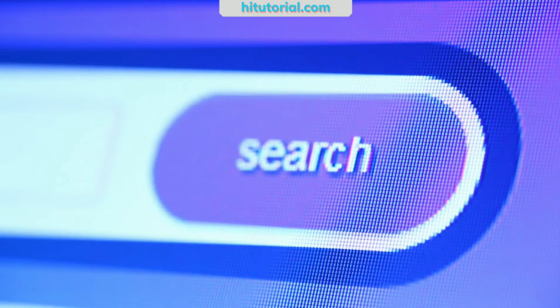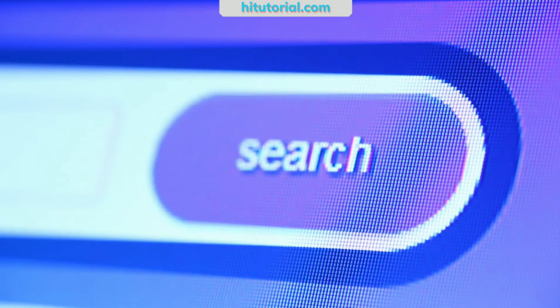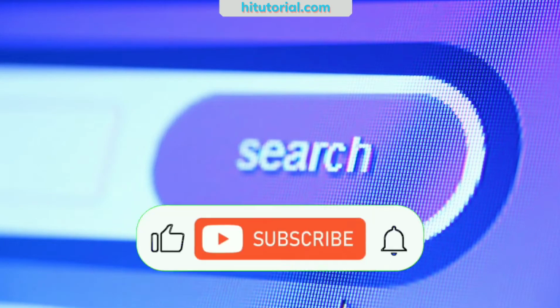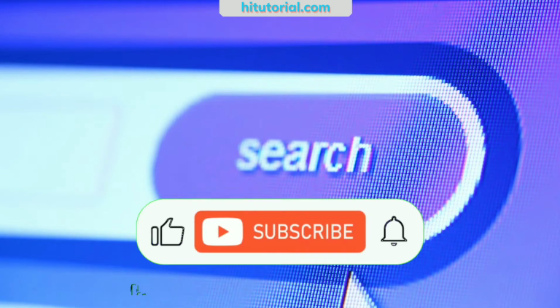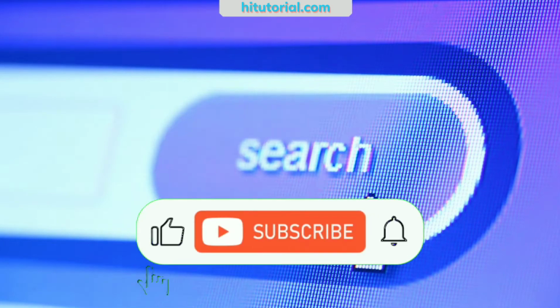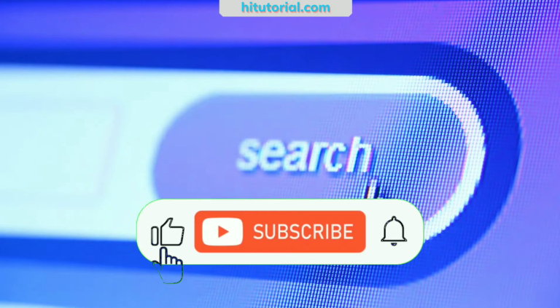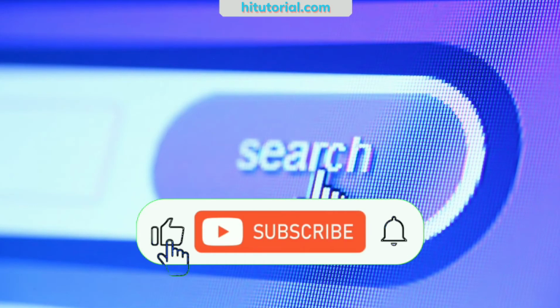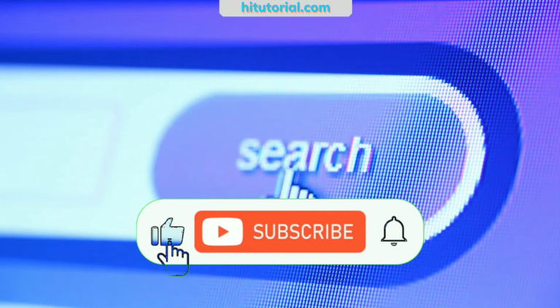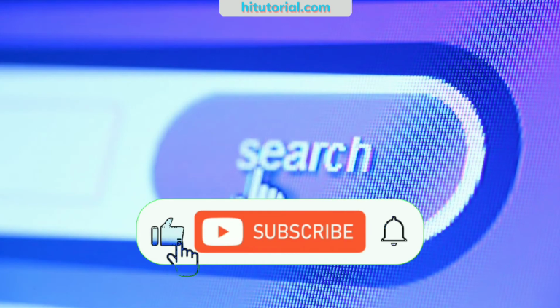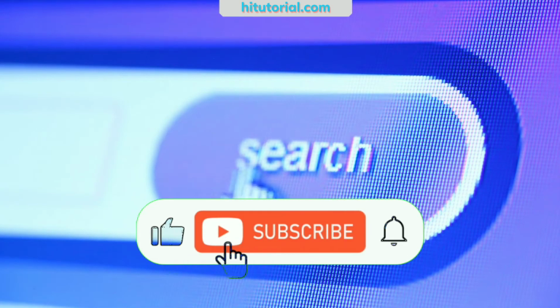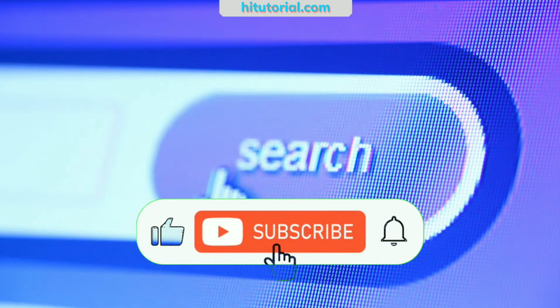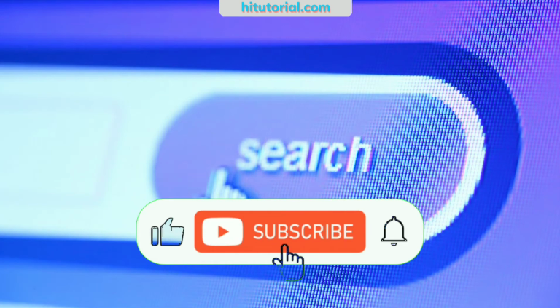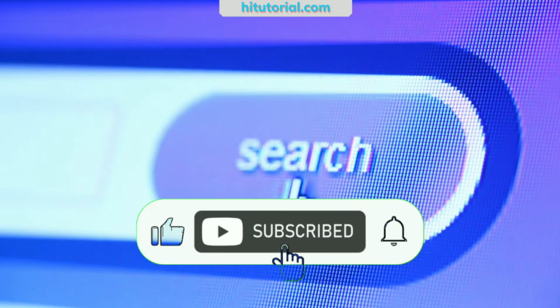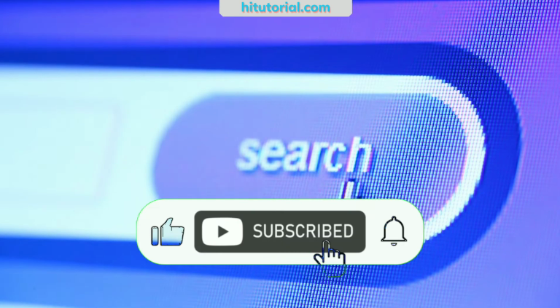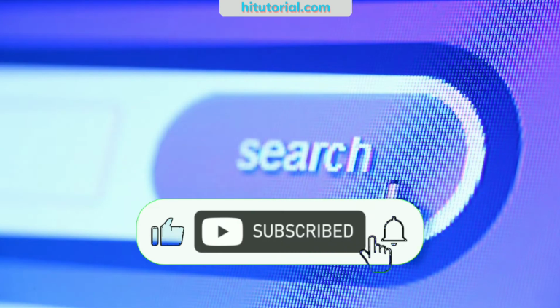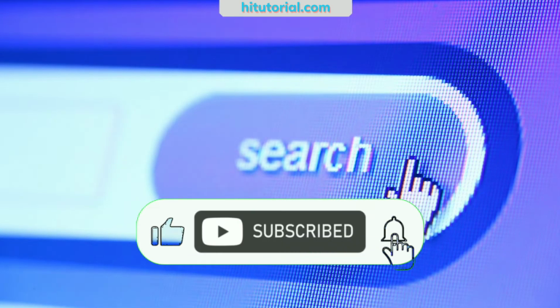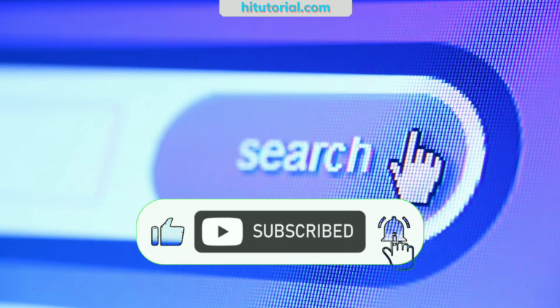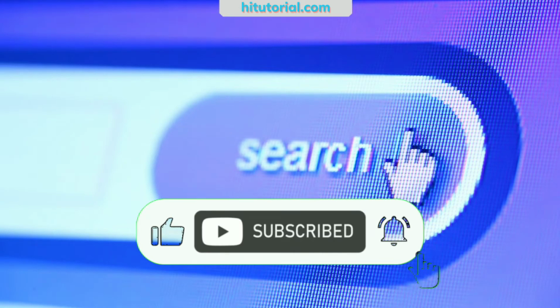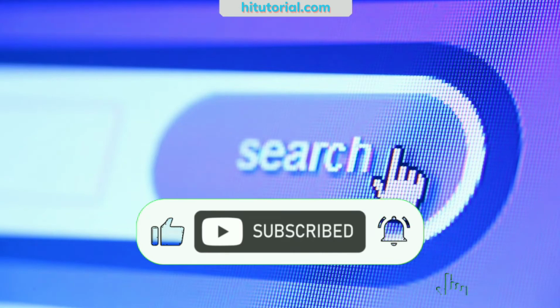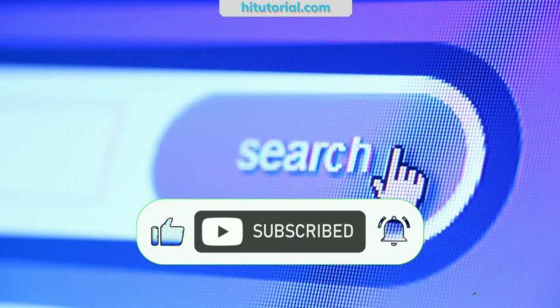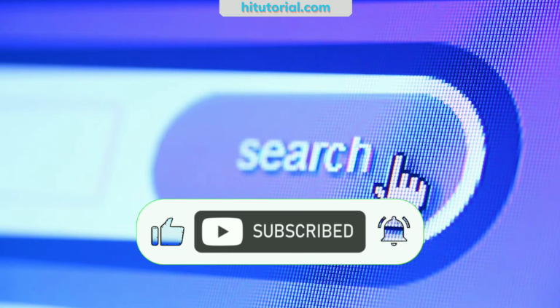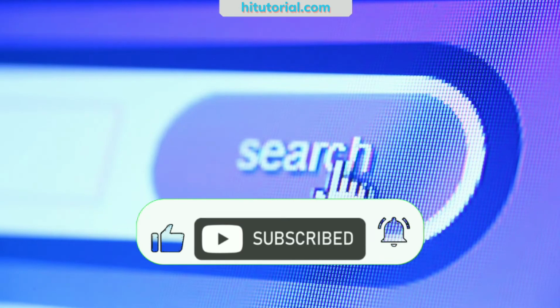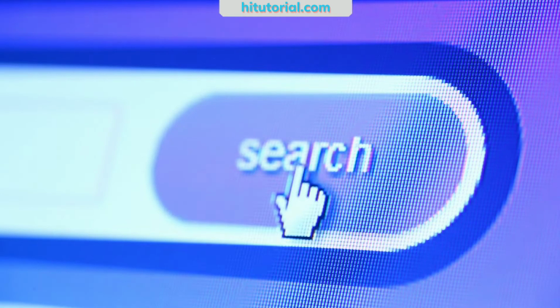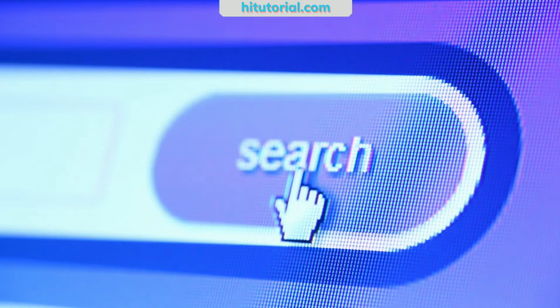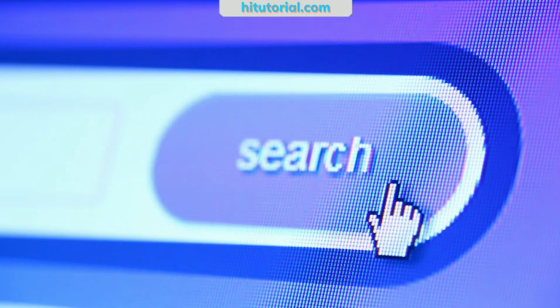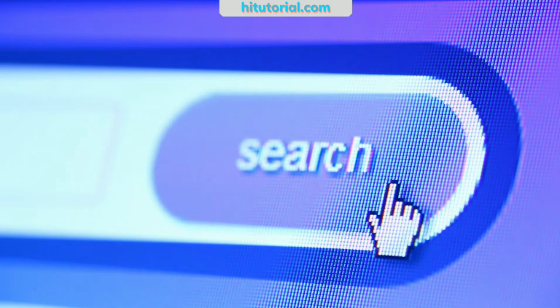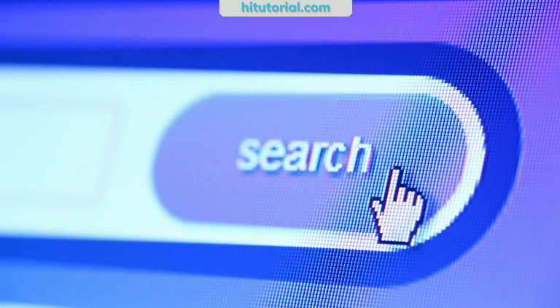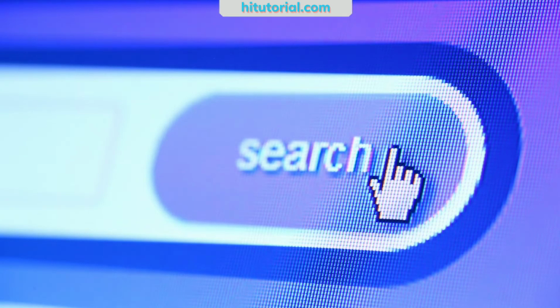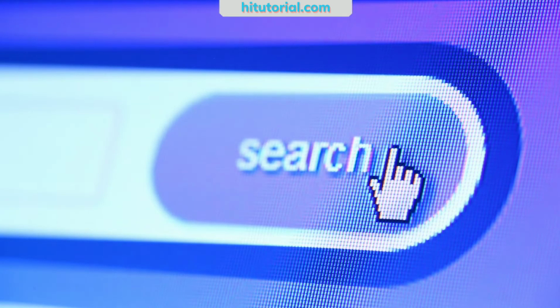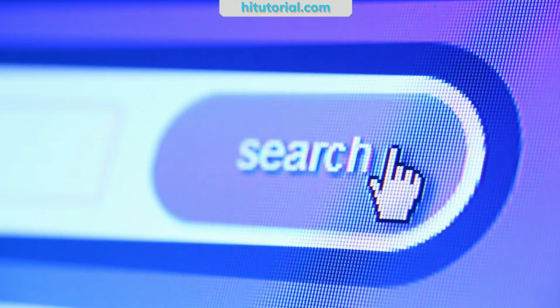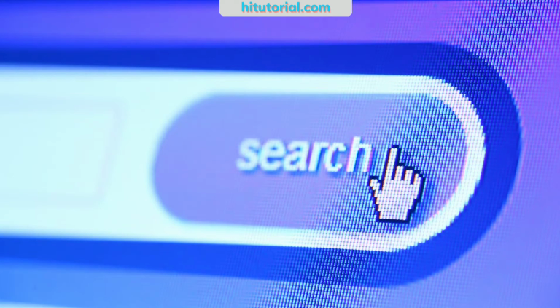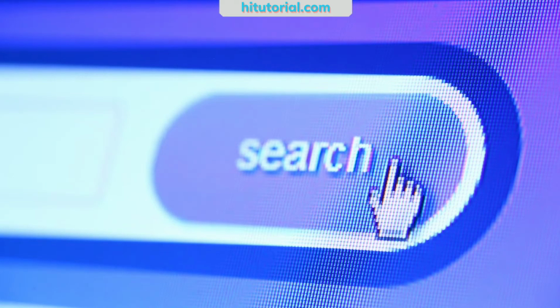Before that, don't forget to subscribe, leave a like, and hit the bell to keep updated whenever I publish a new video.